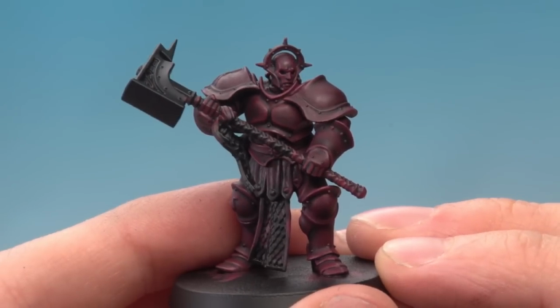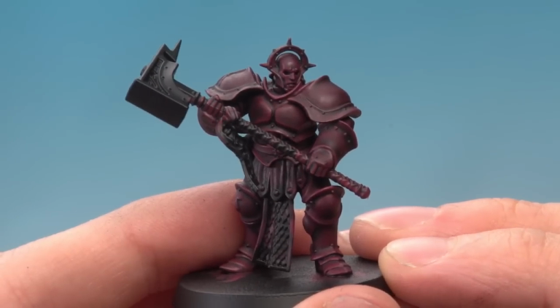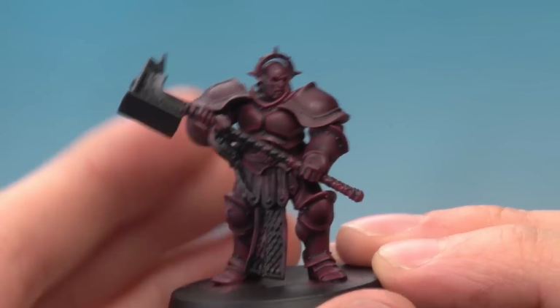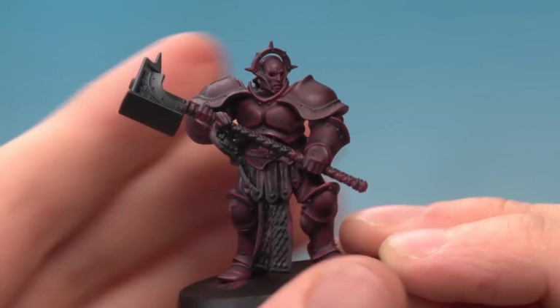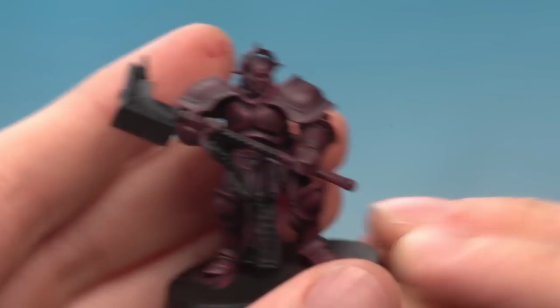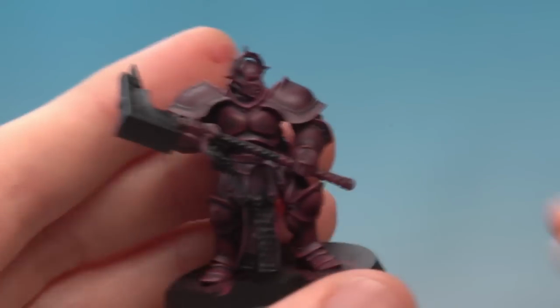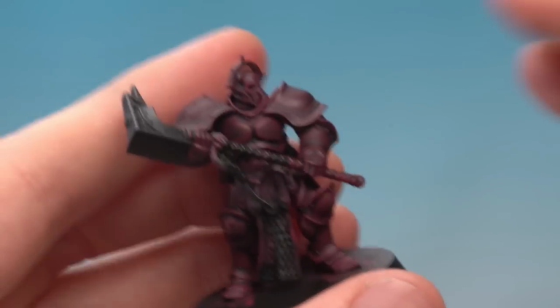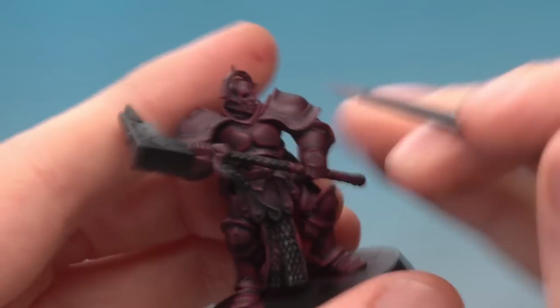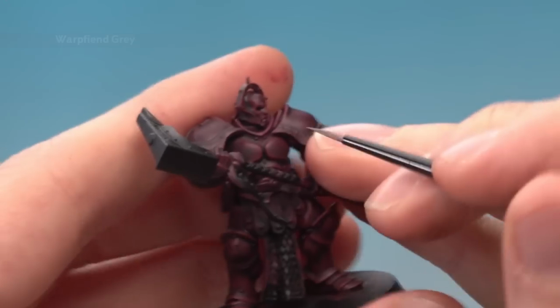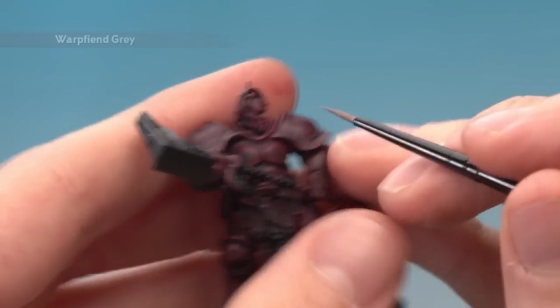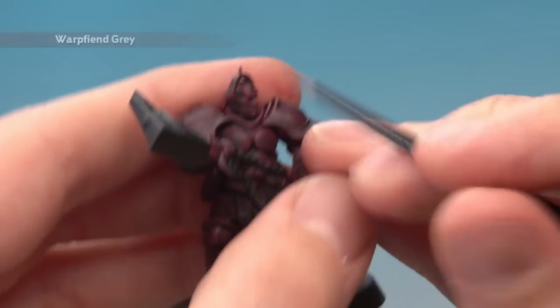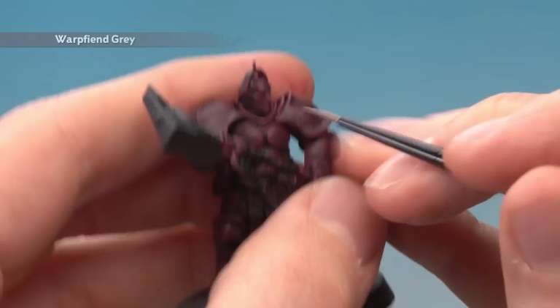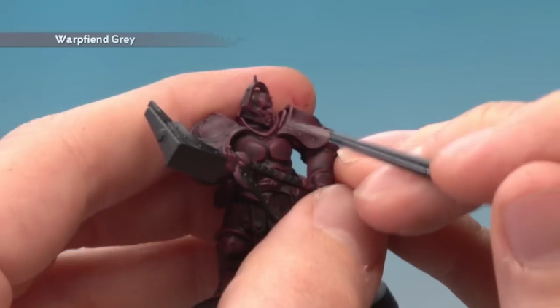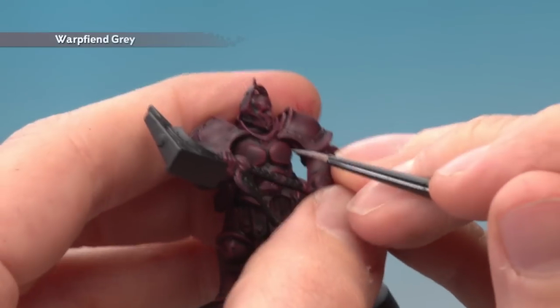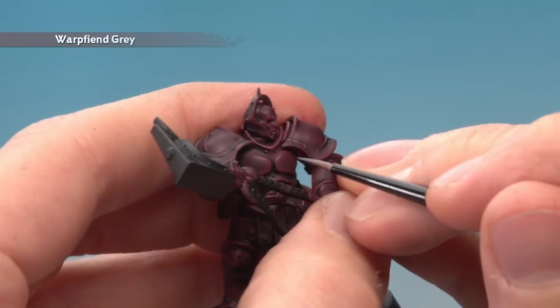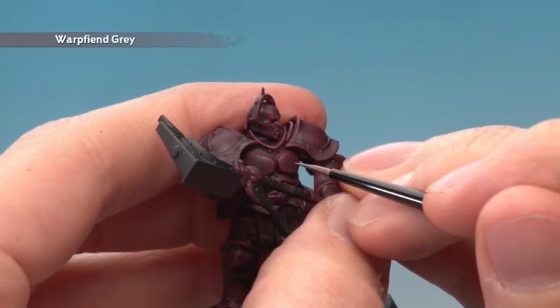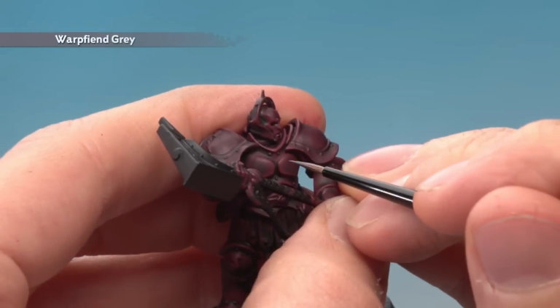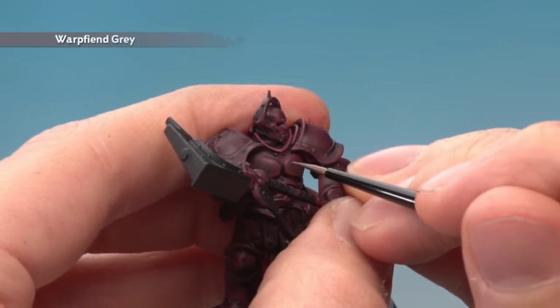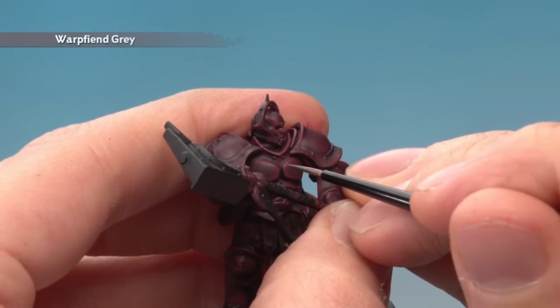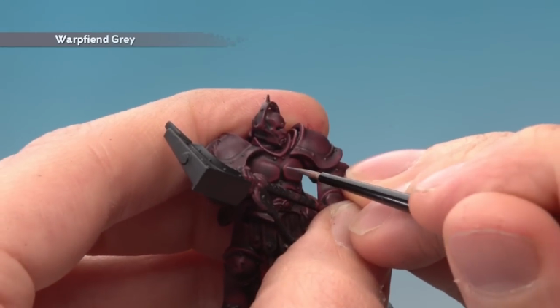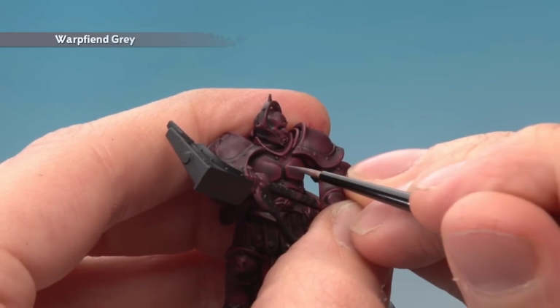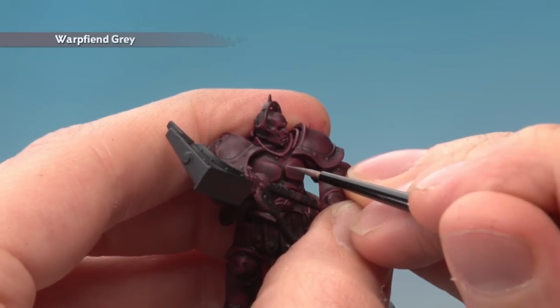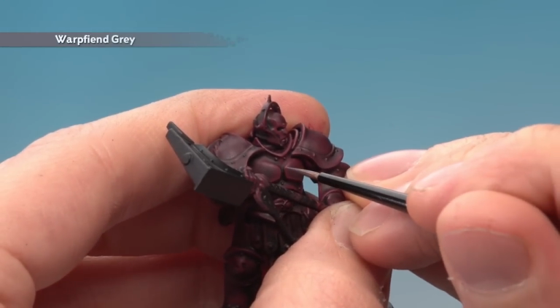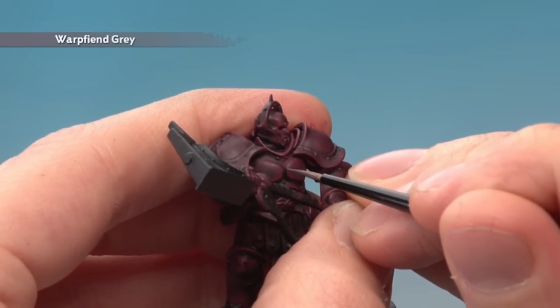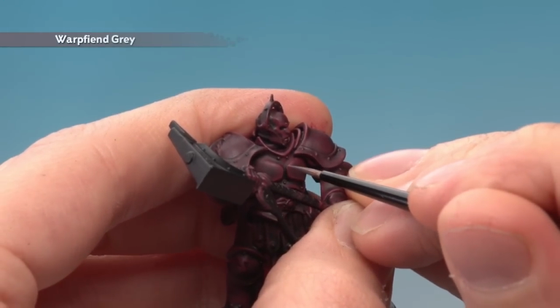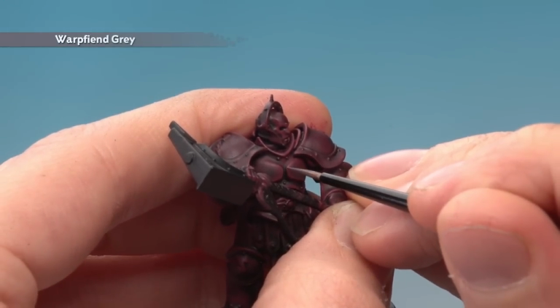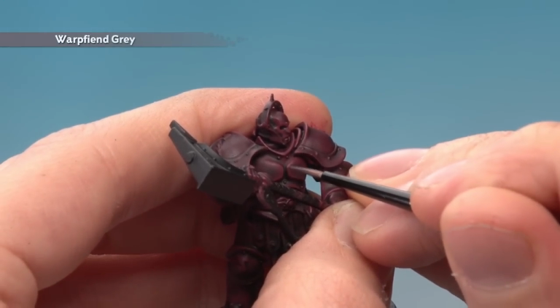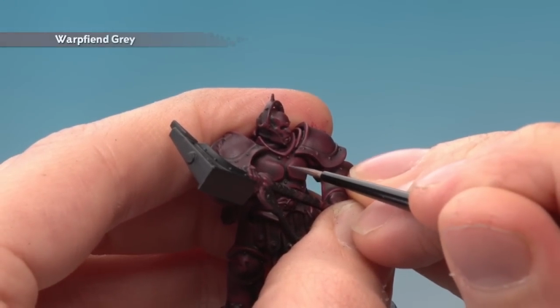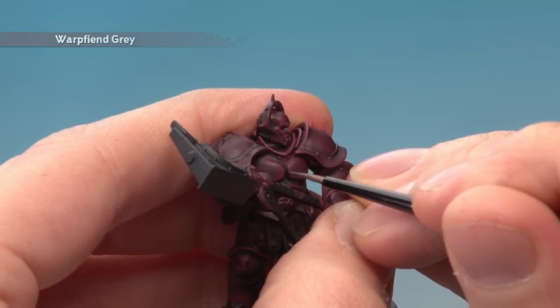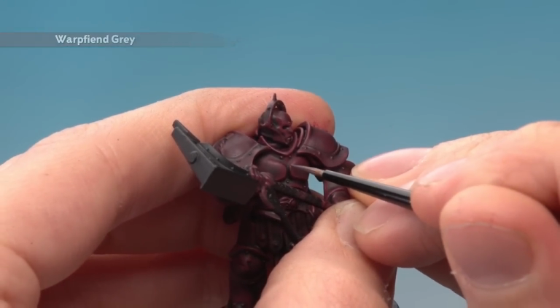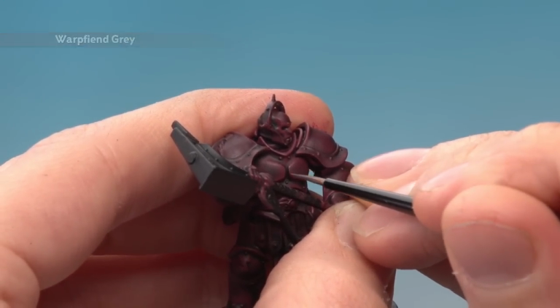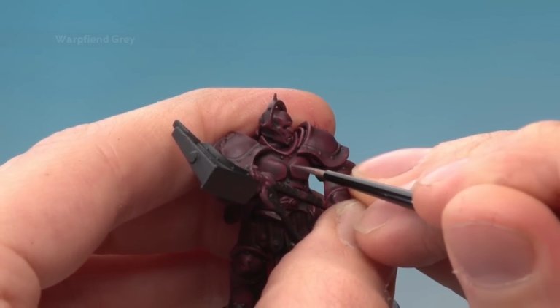Finally, add a very fine highlight of Warp Fiend Grey. You don't need very much of this — just focus it on the very sharpest corners of the details.